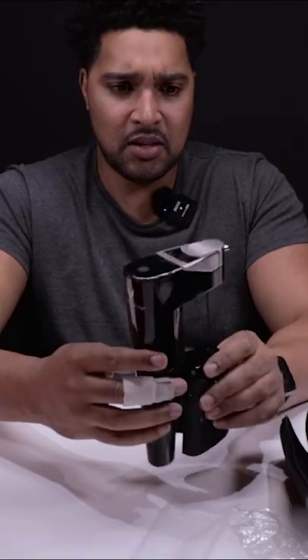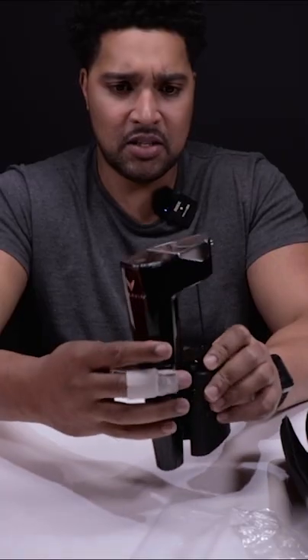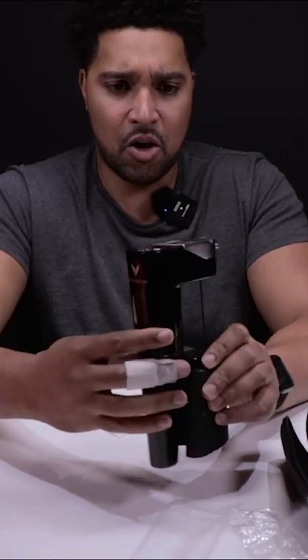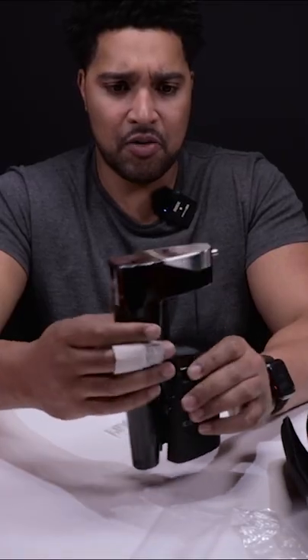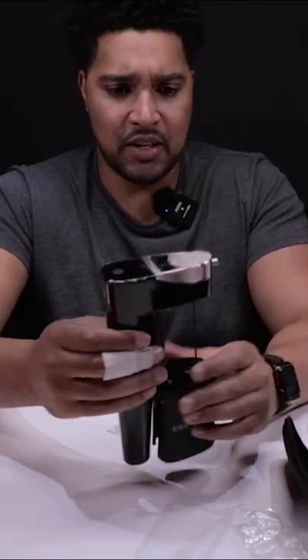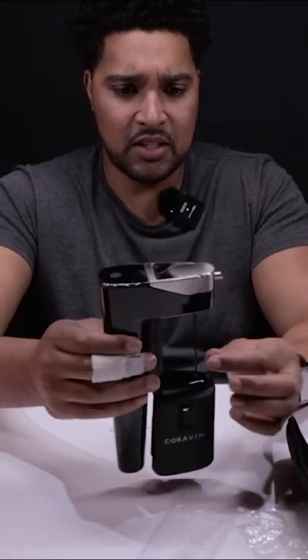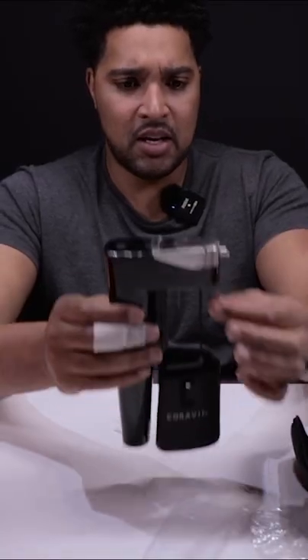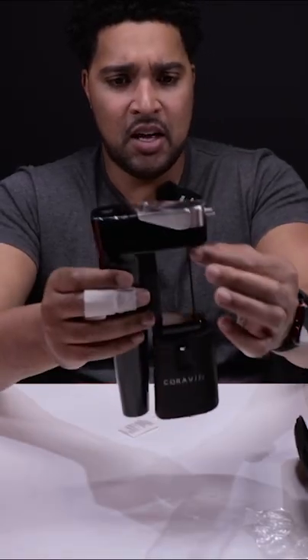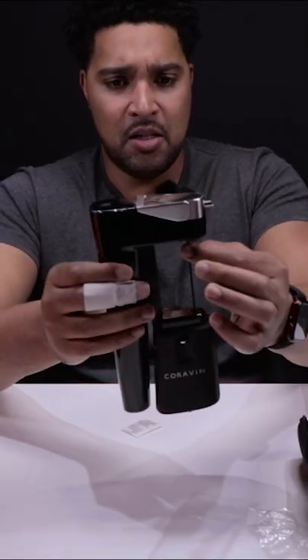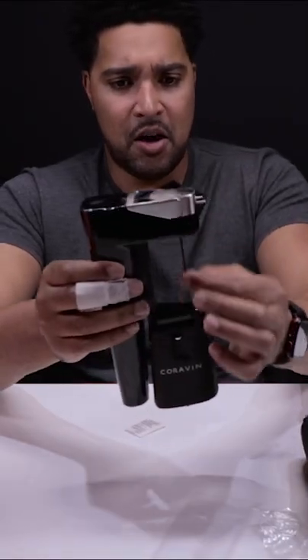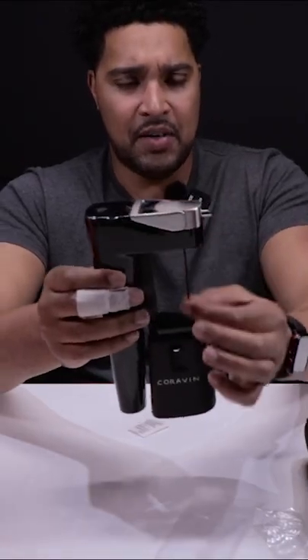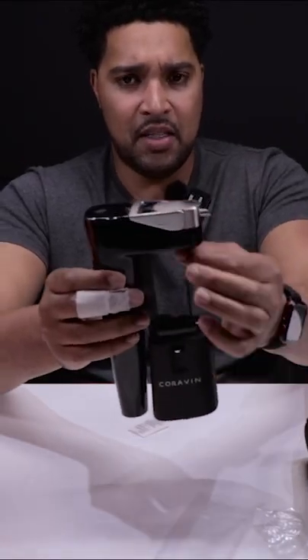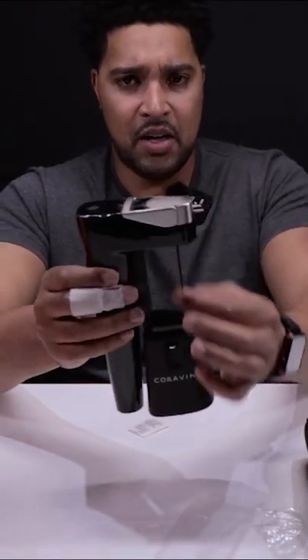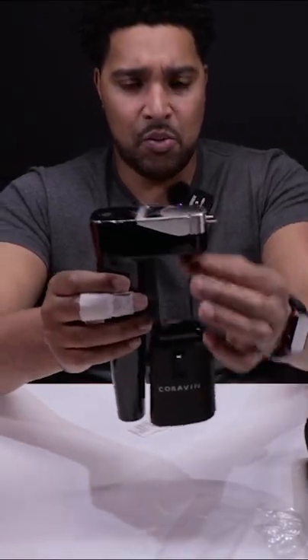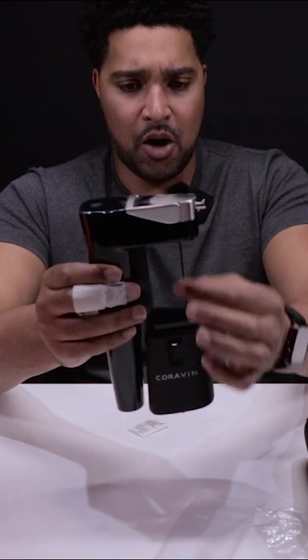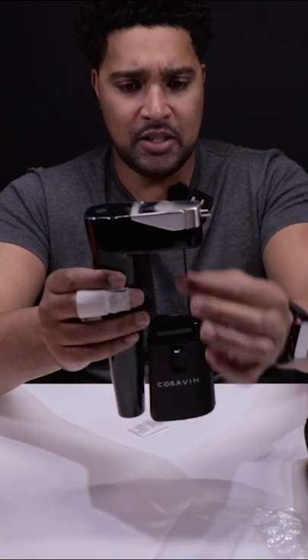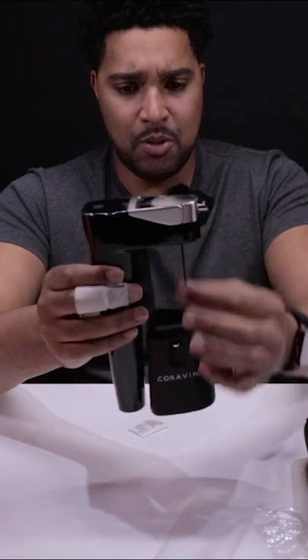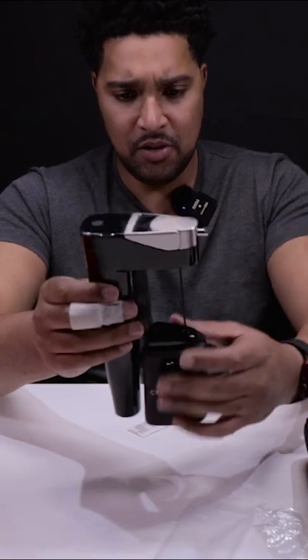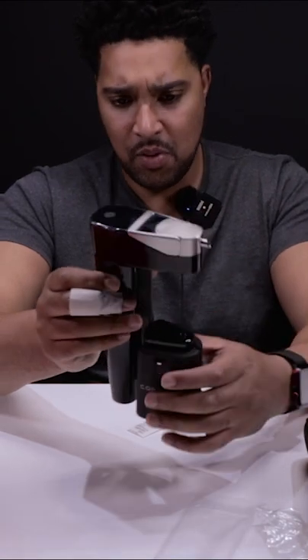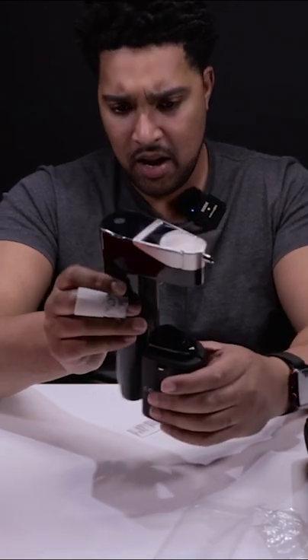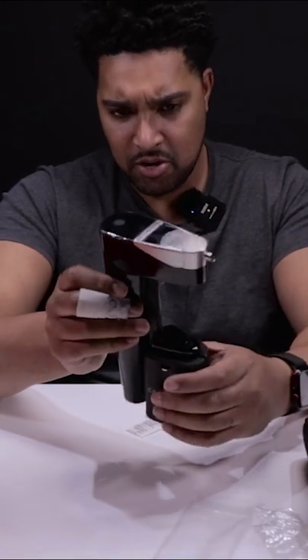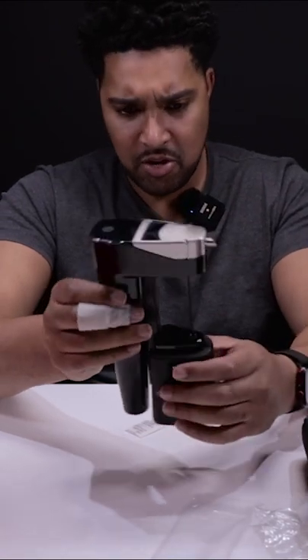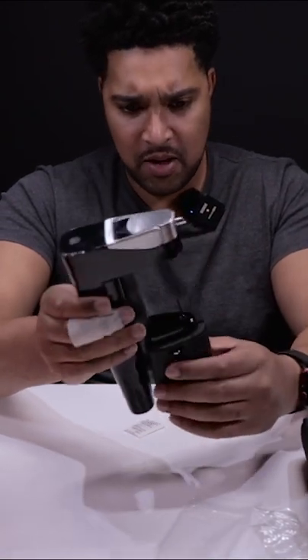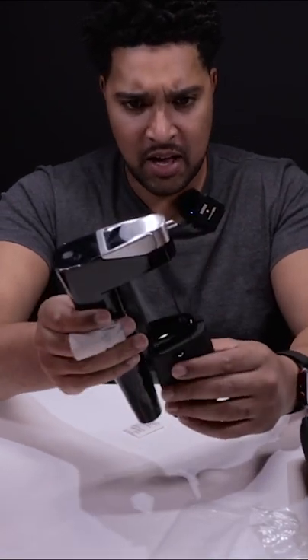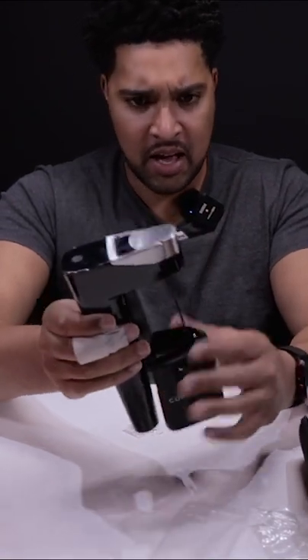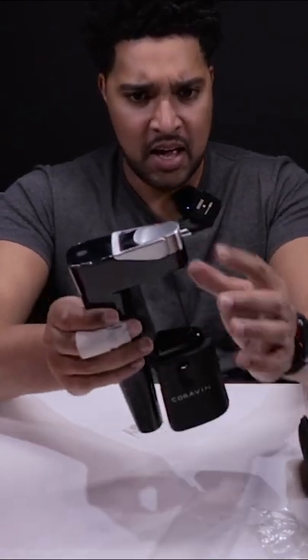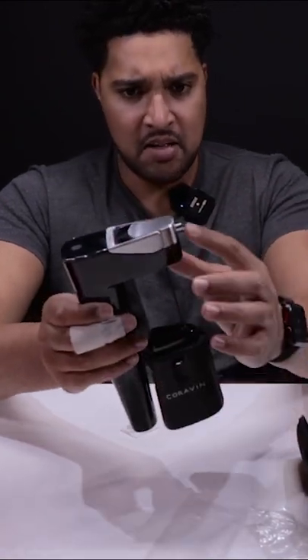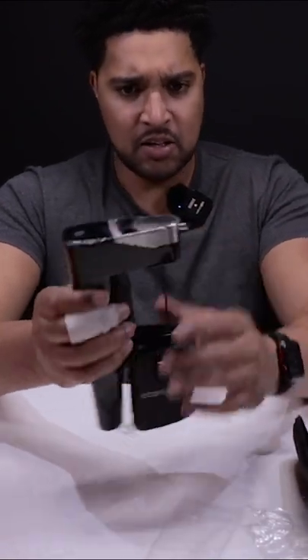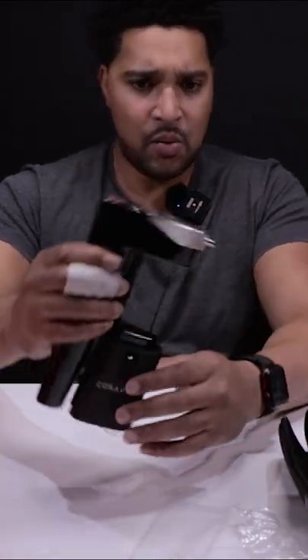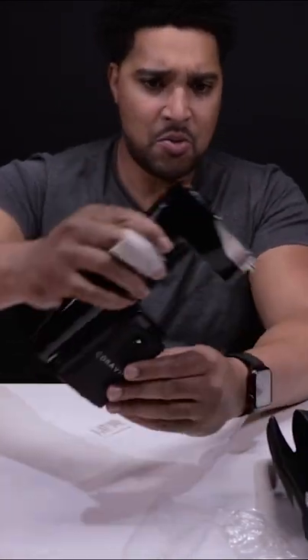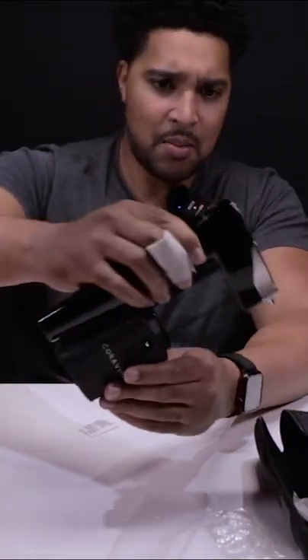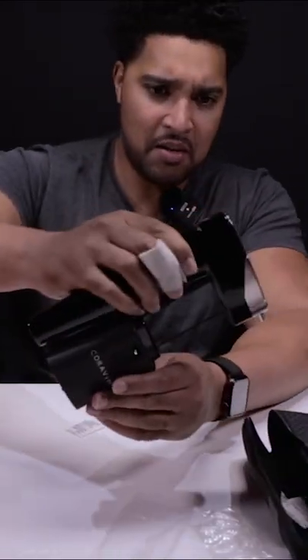So this is the Coravin. This is the part of it that will go into the bottle of the wine, I presume. This is where the wine will come out.